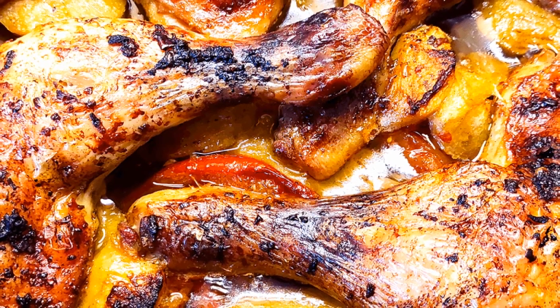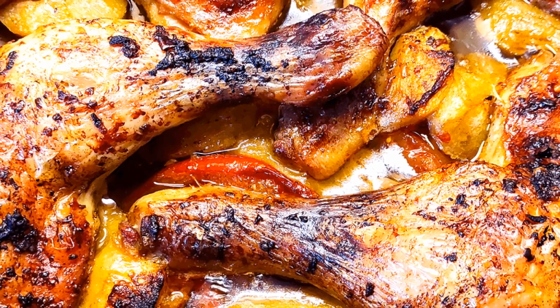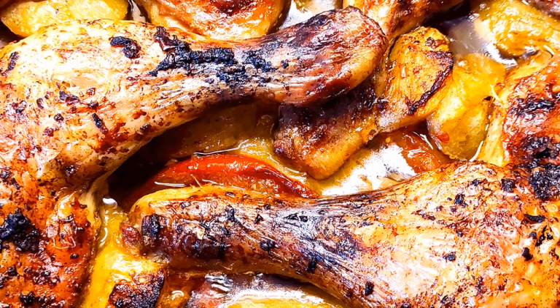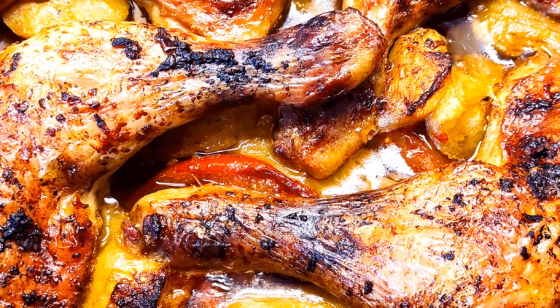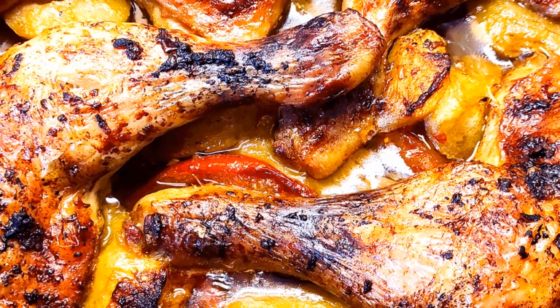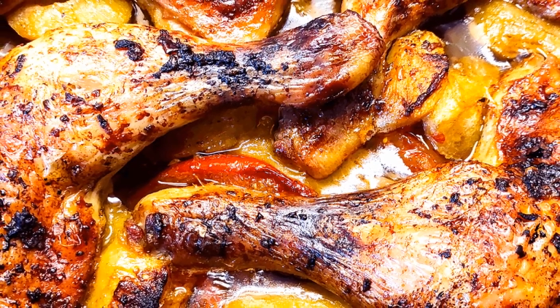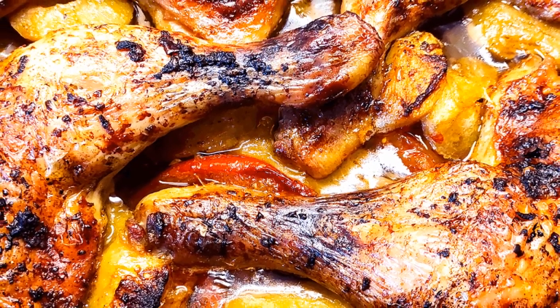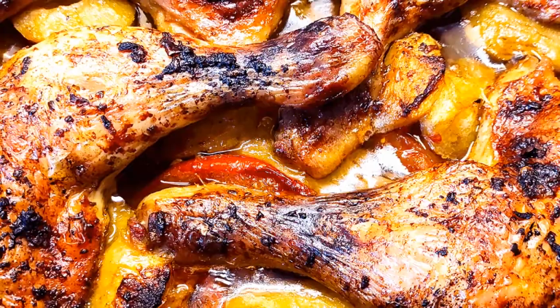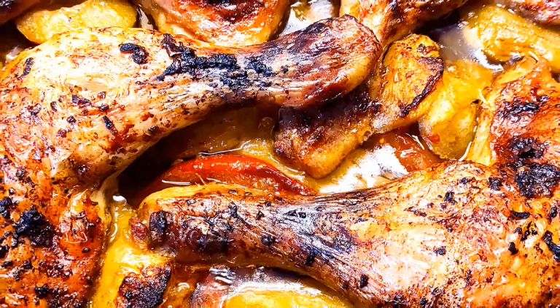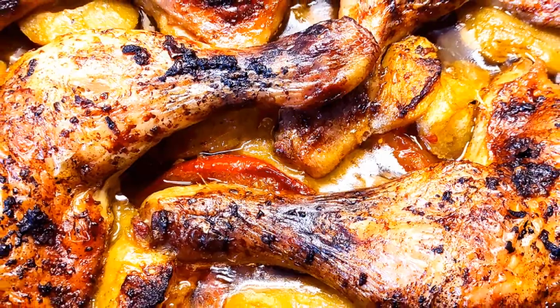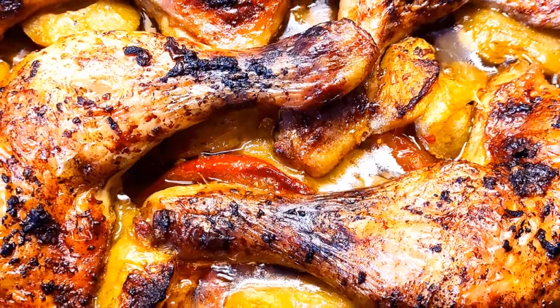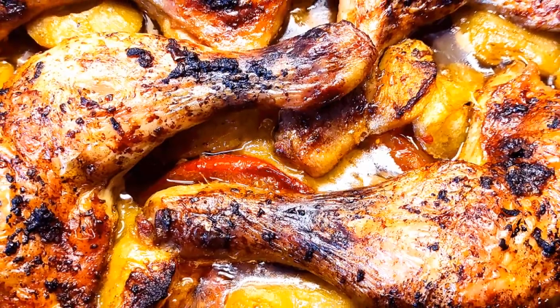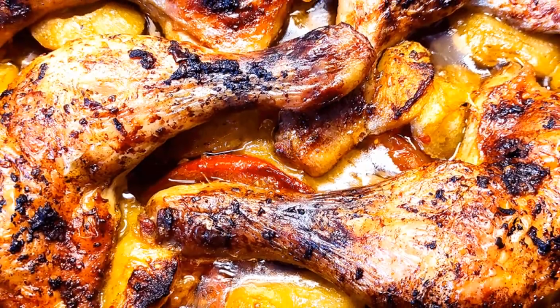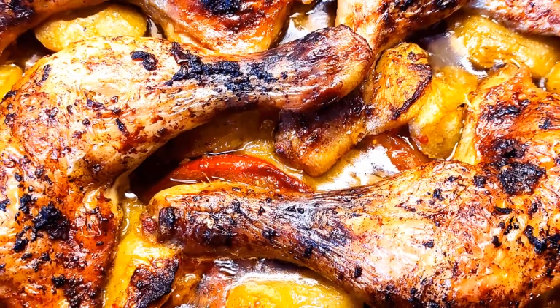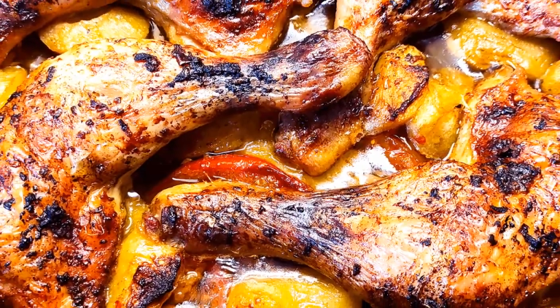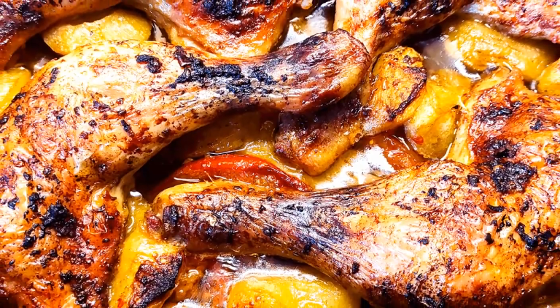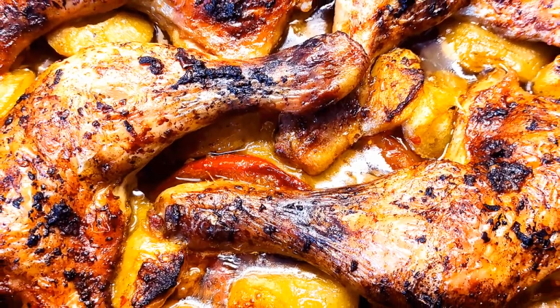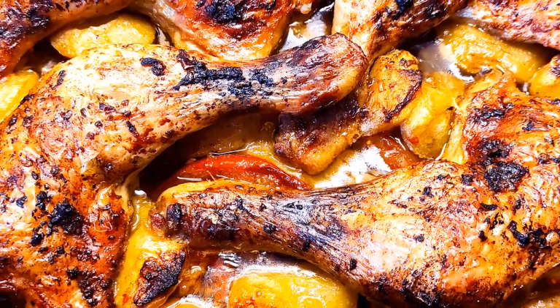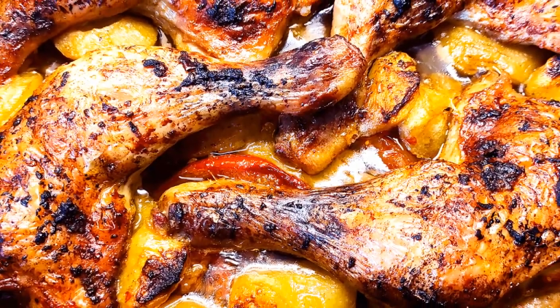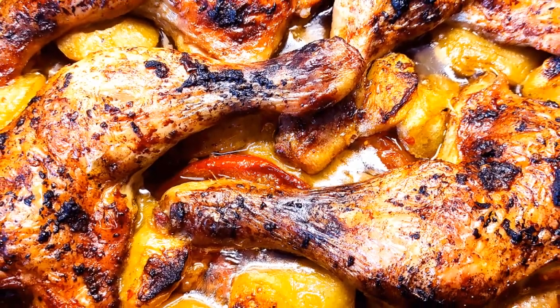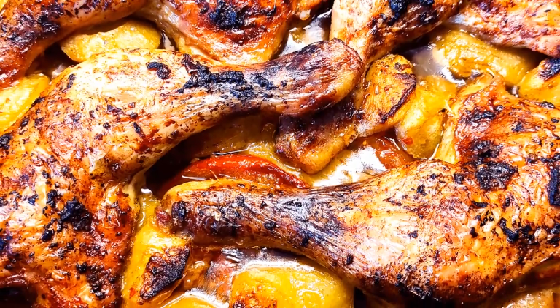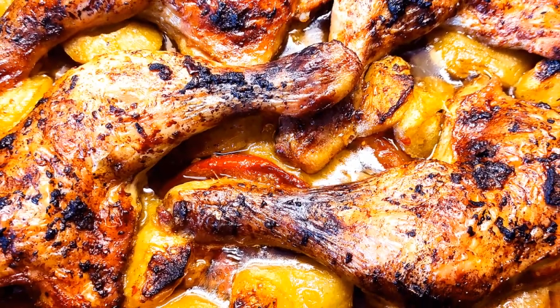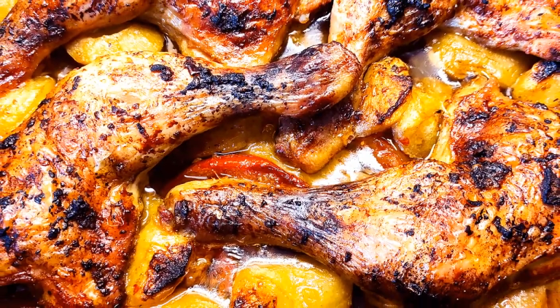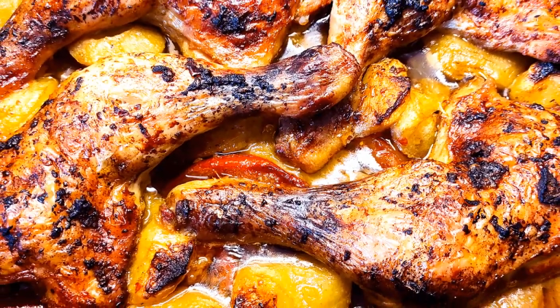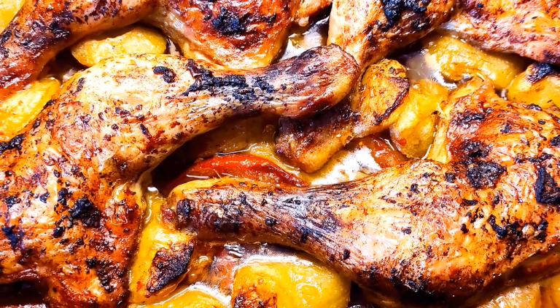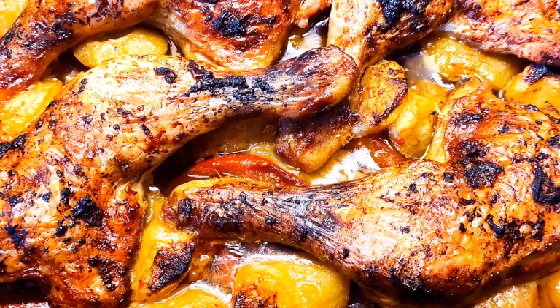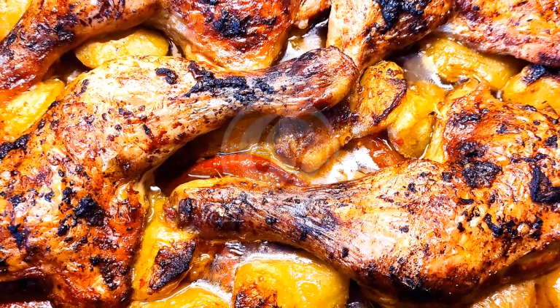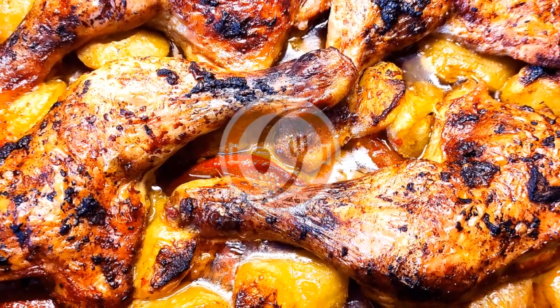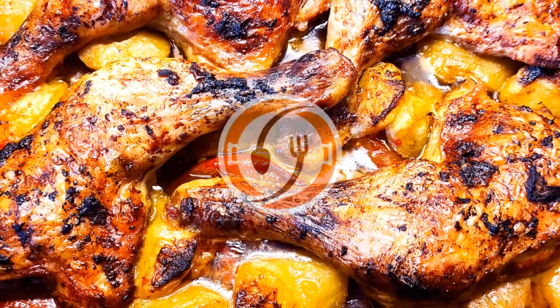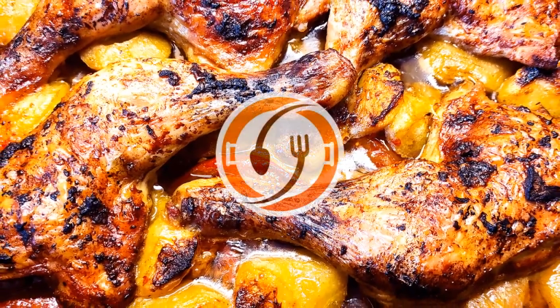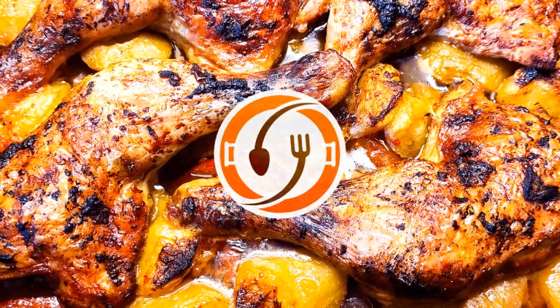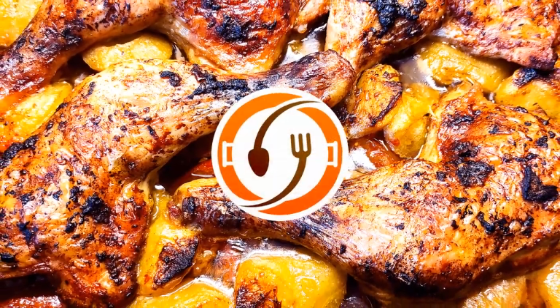After you take the tray out of the oven, serve the chicken legs with the ingredients in the tray as a side dish.